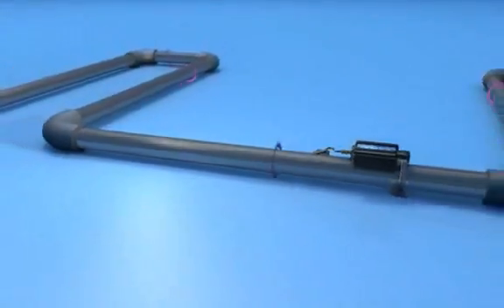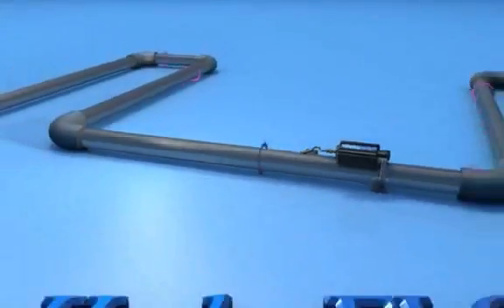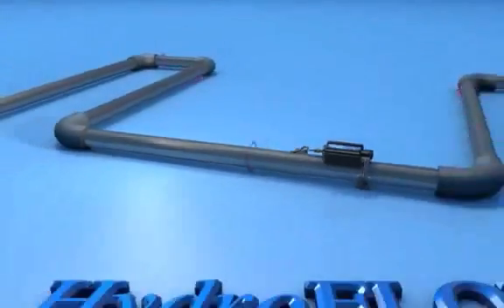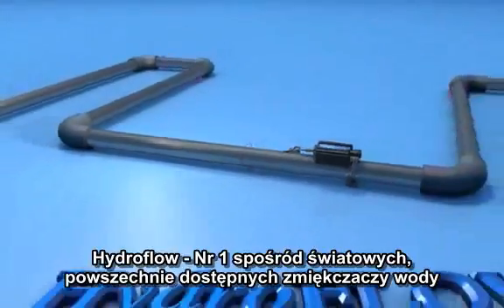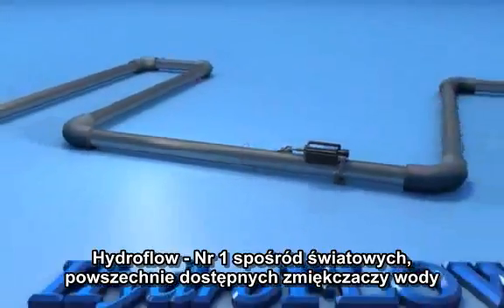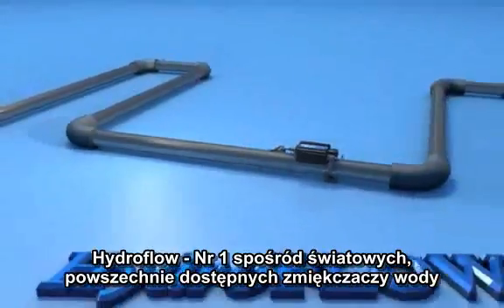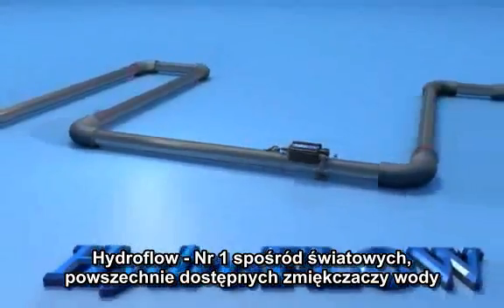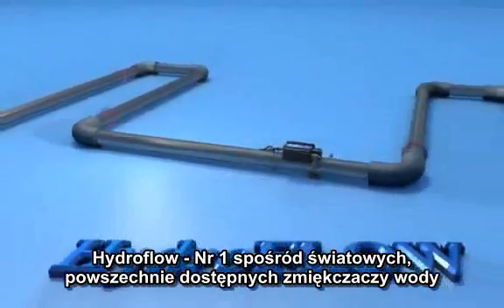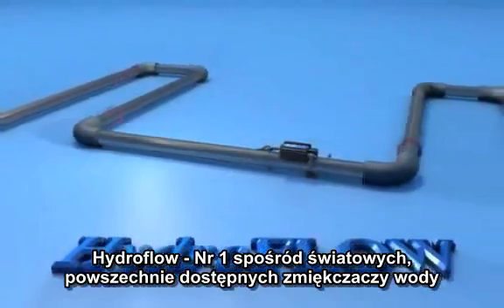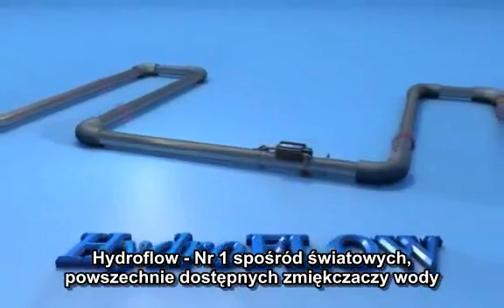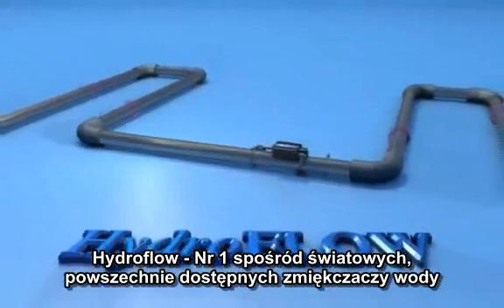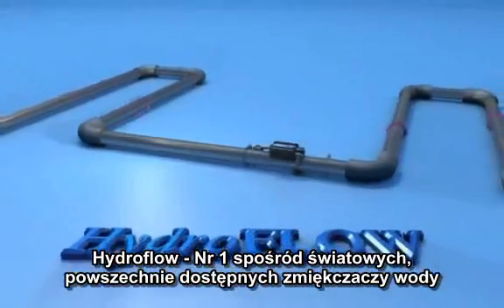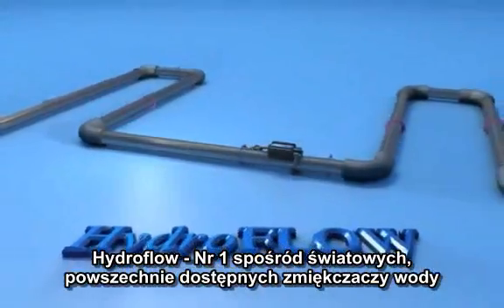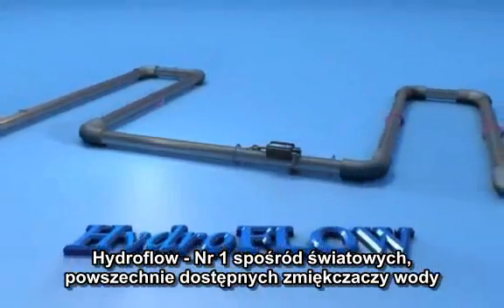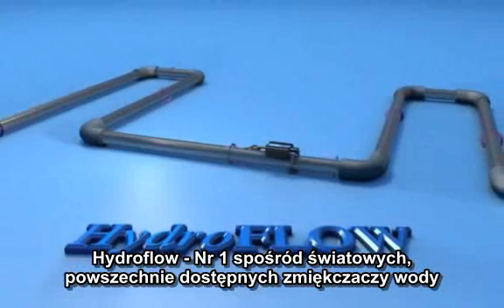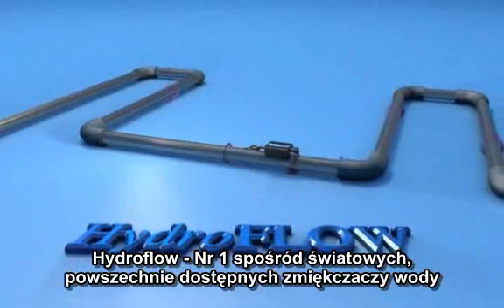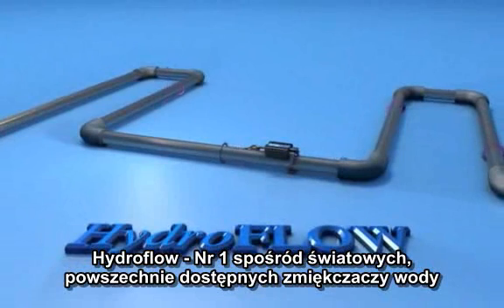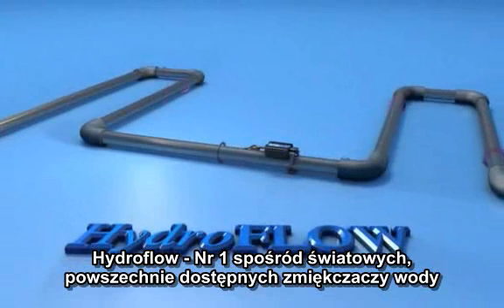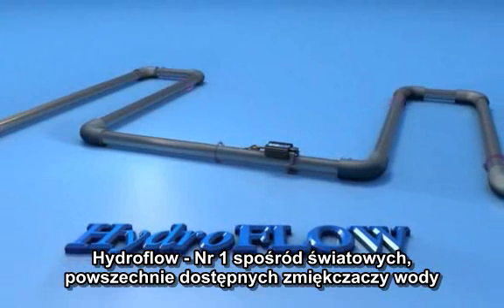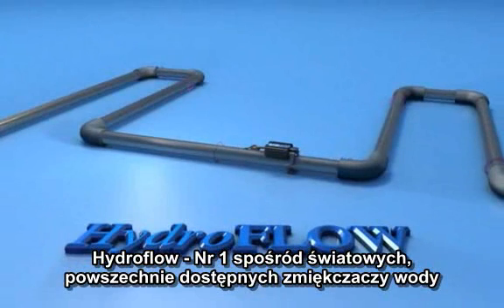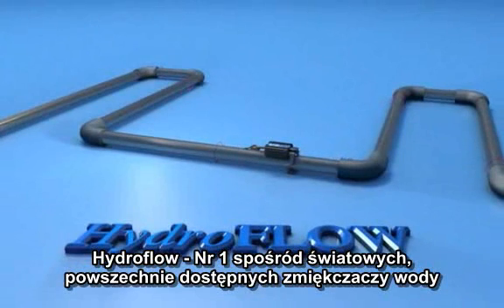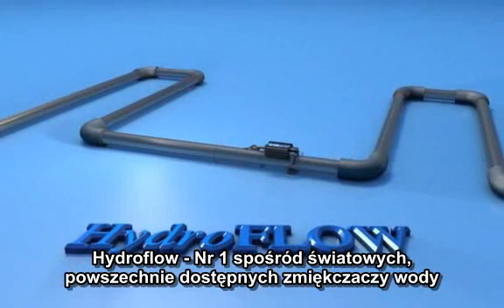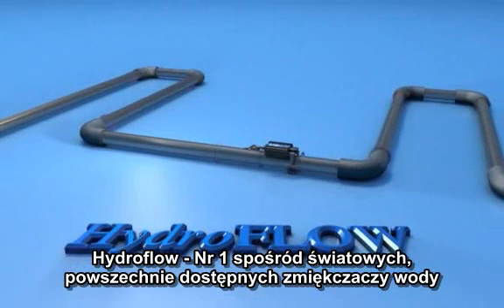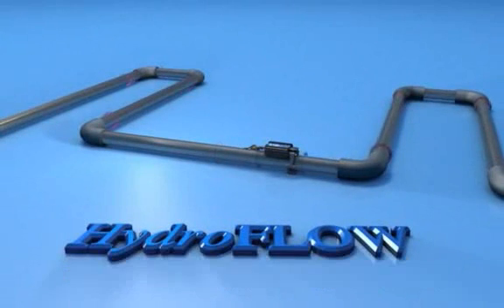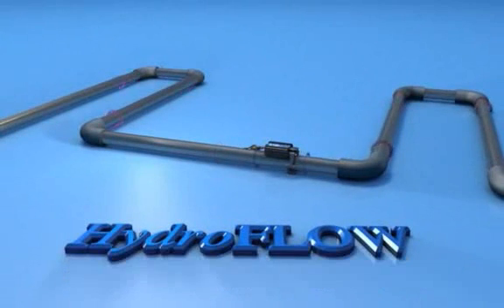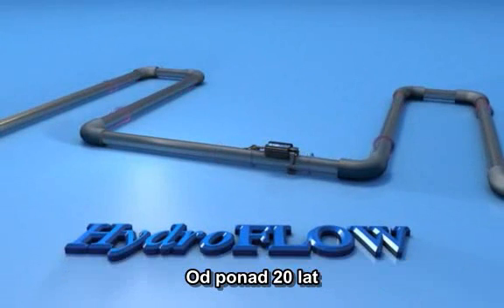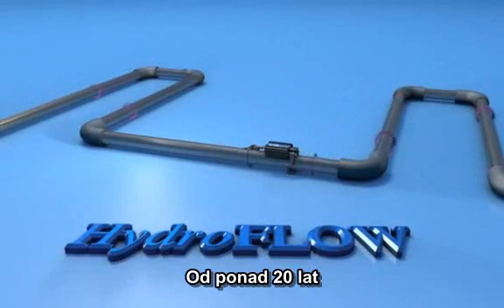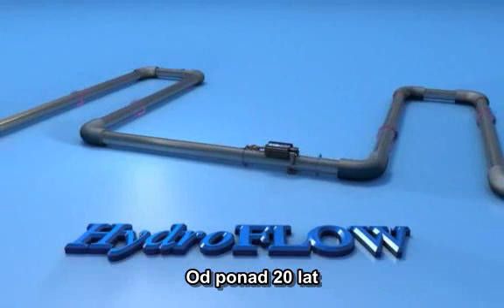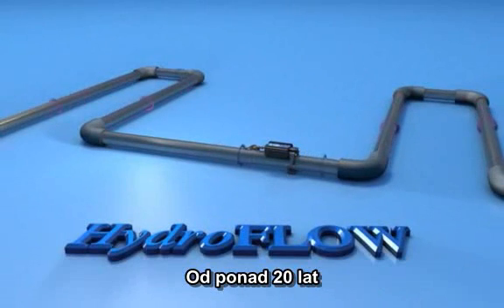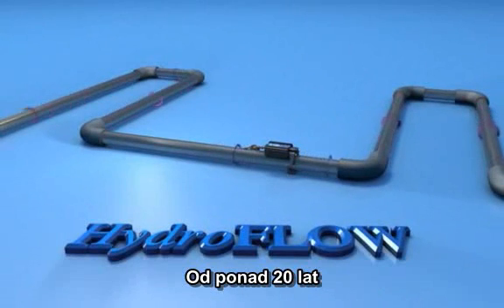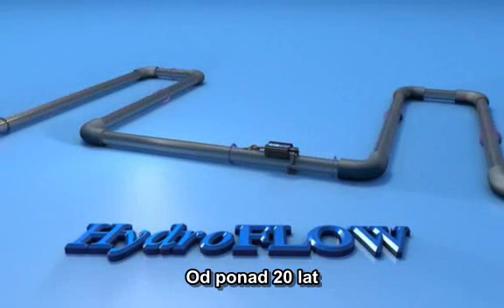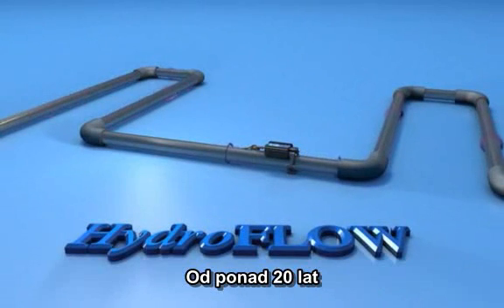Hydroflow — the world's number one chemical-free water conditioner for over 20 years.